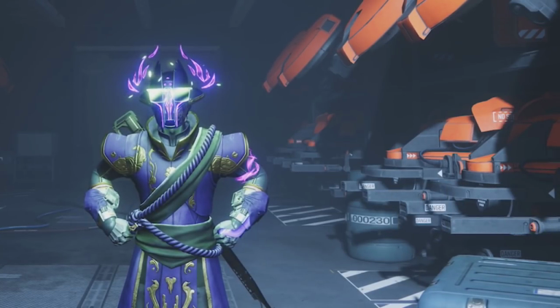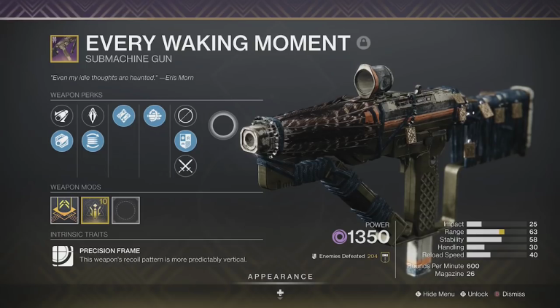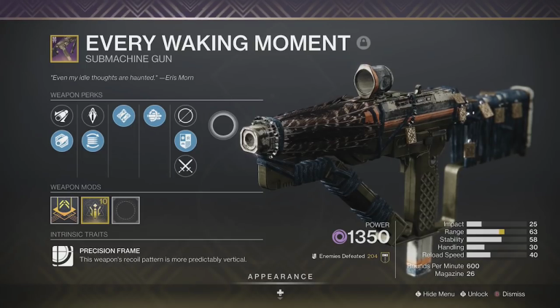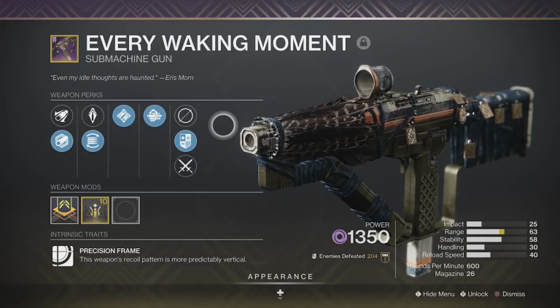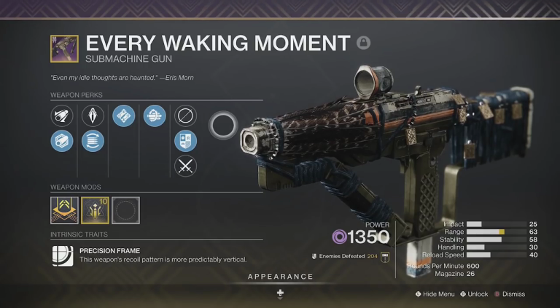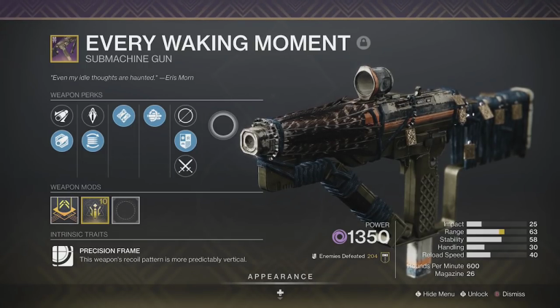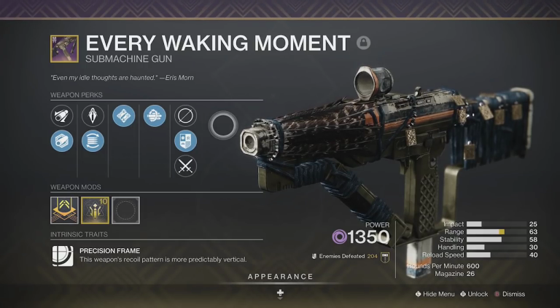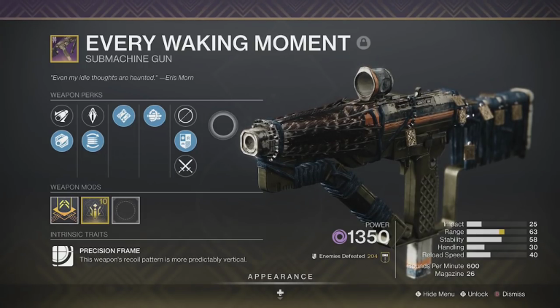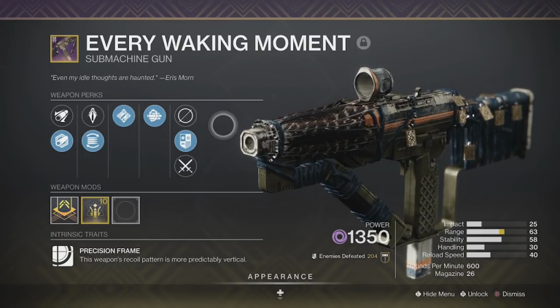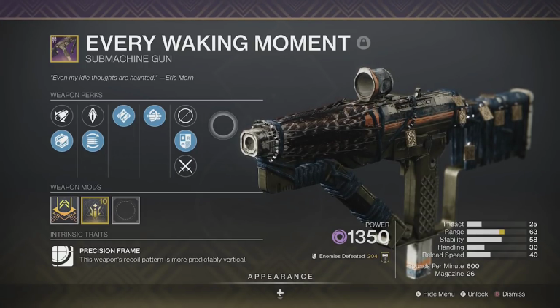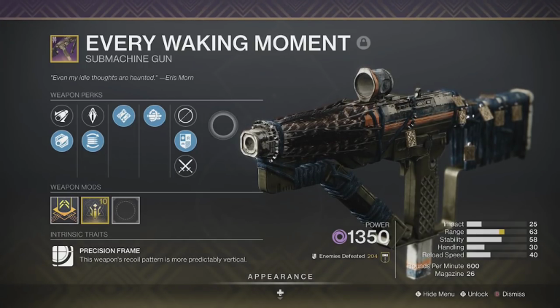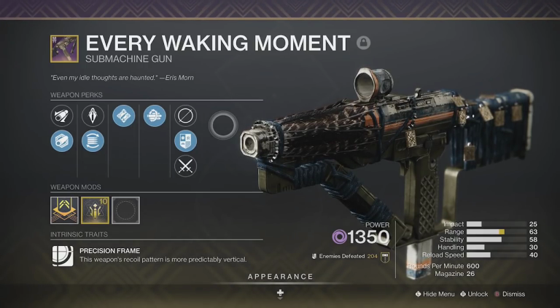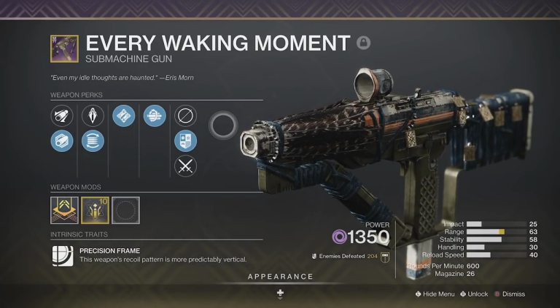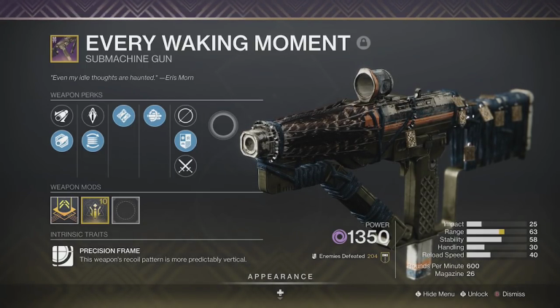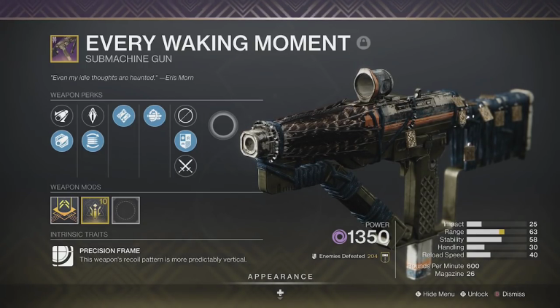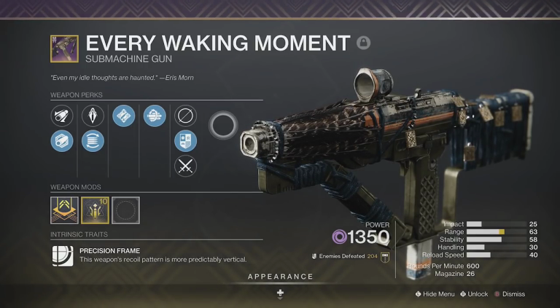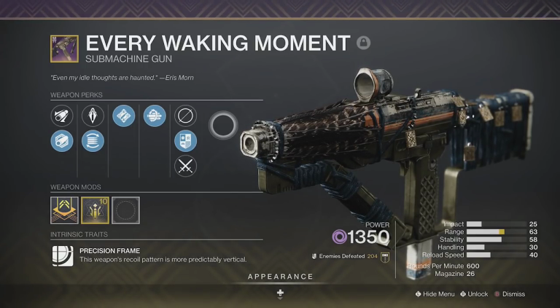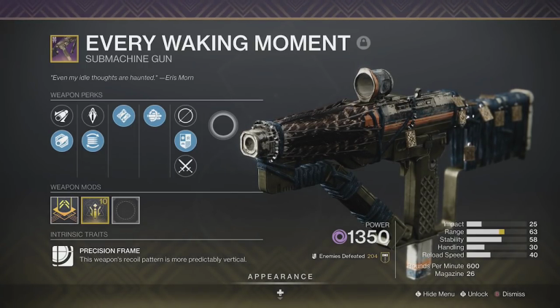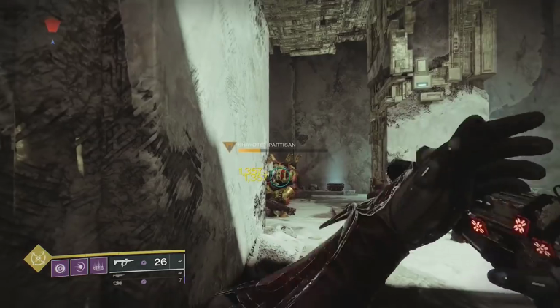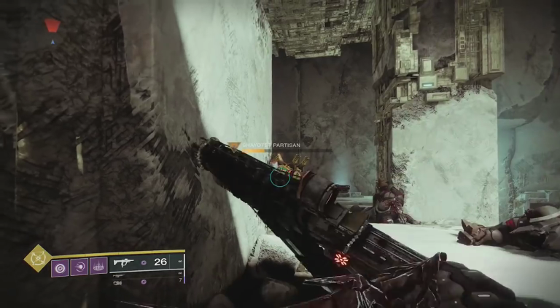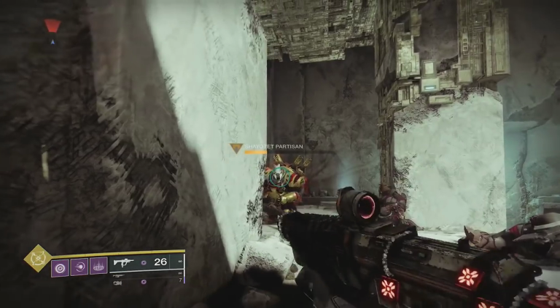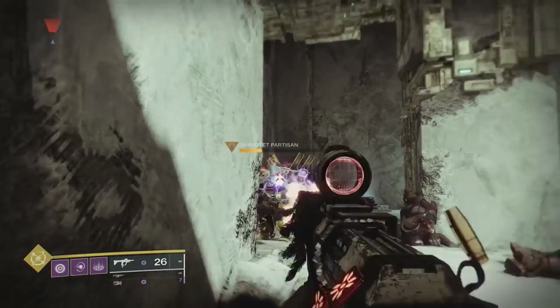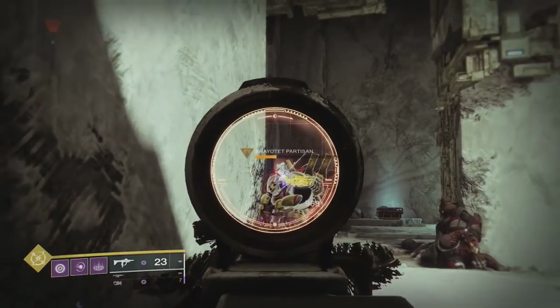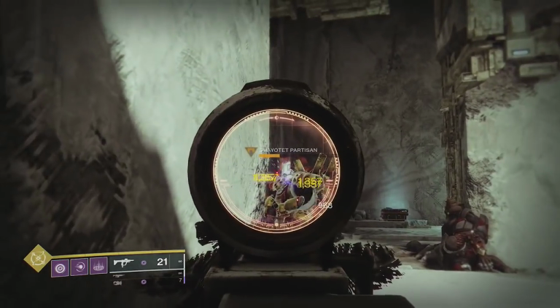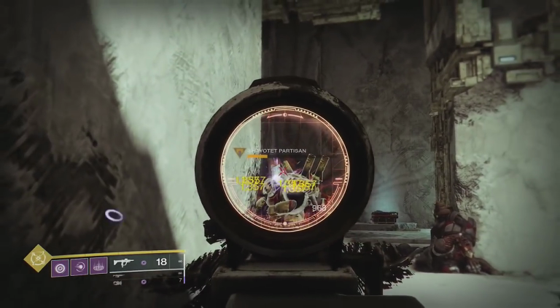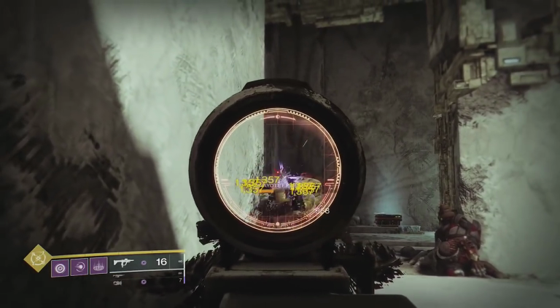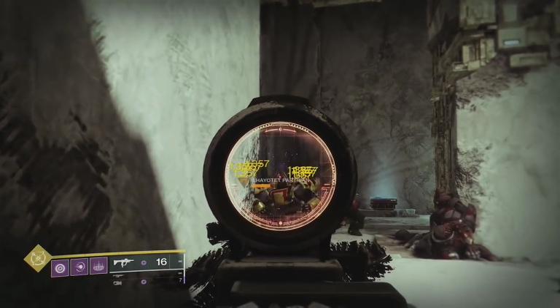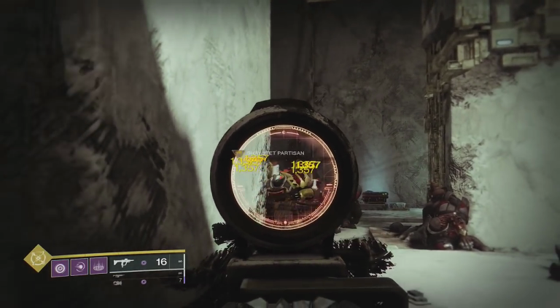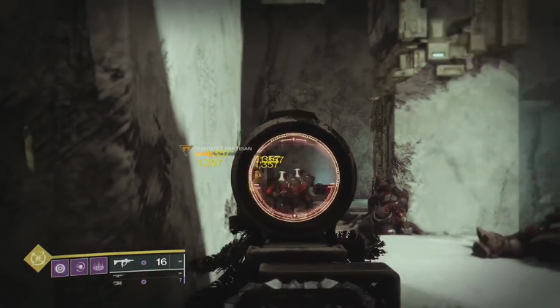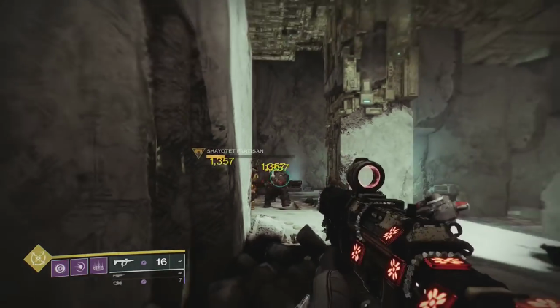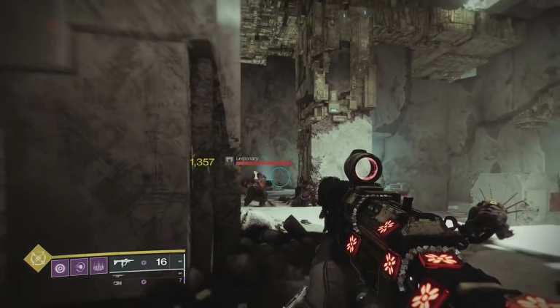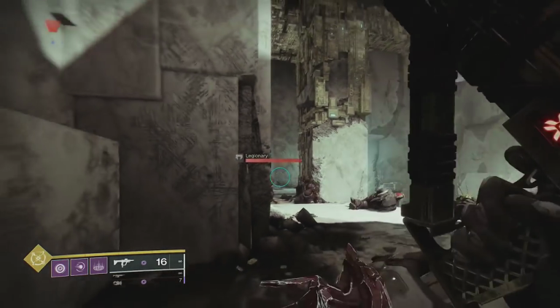I will be using Every Waking Moment to test all the numbers for this first section. With no additional buffs, this hits for 1,357 on Carl.